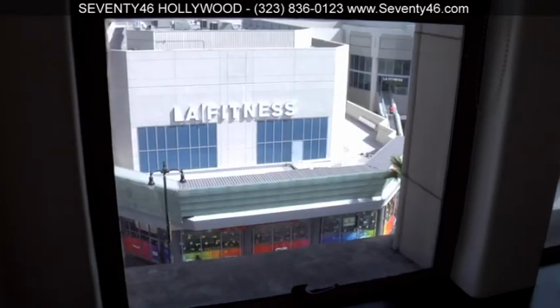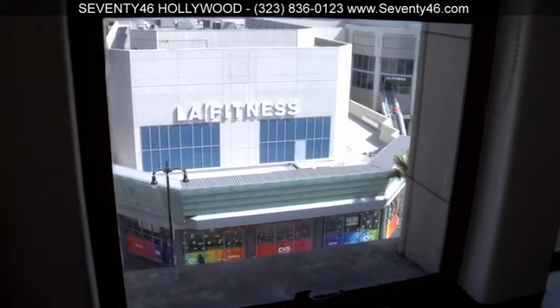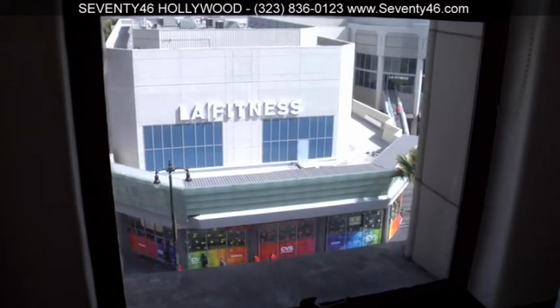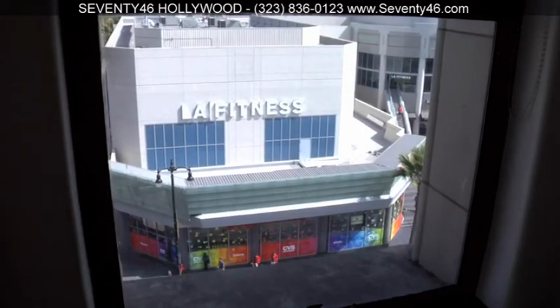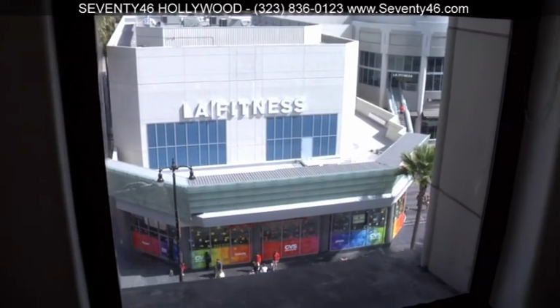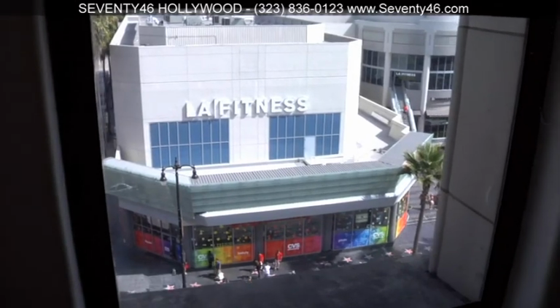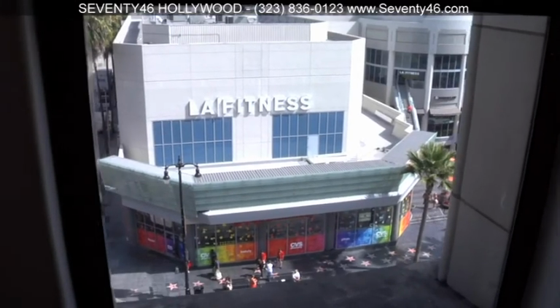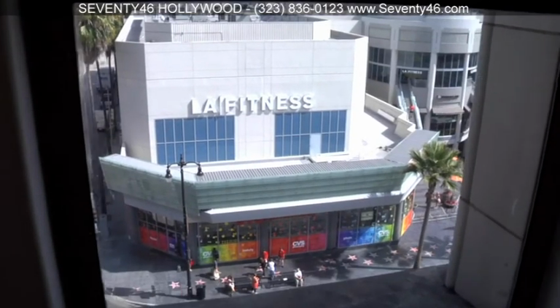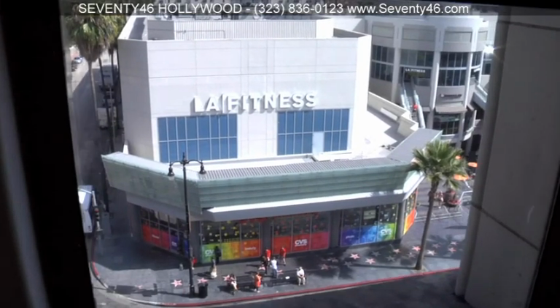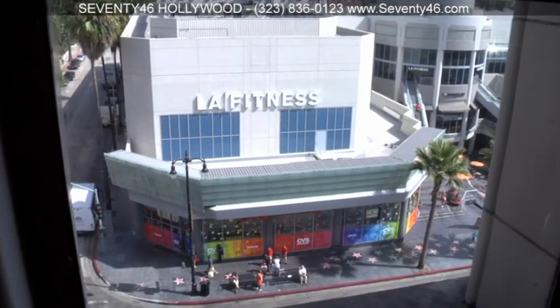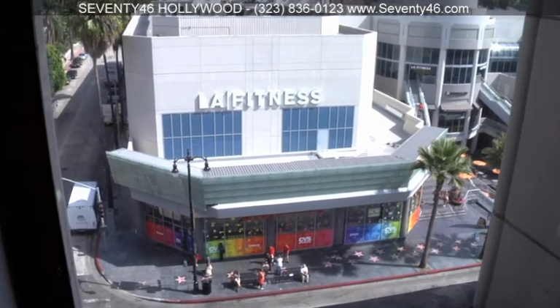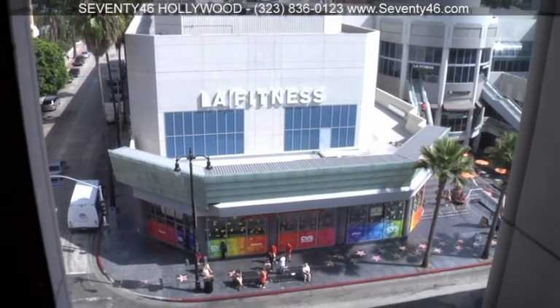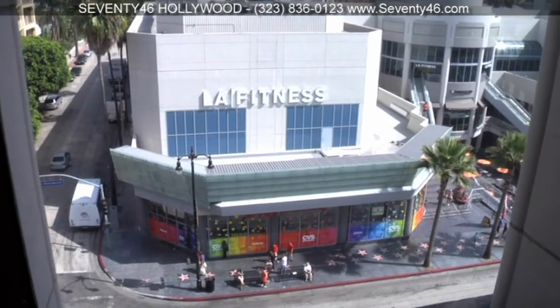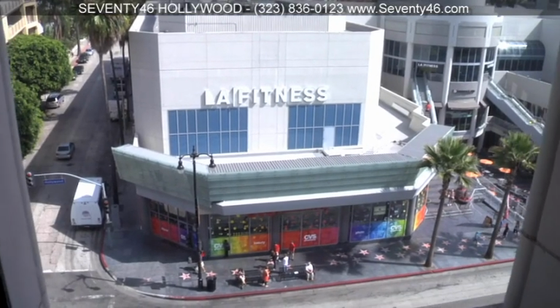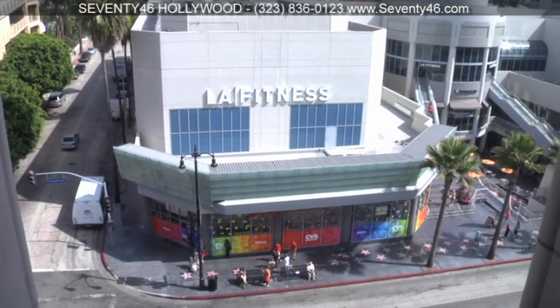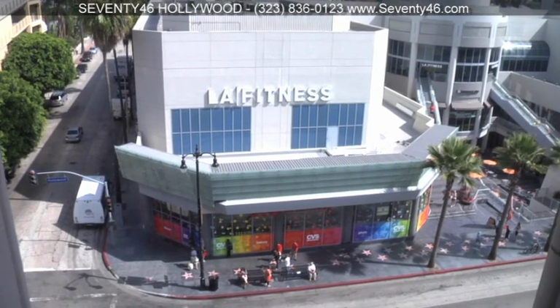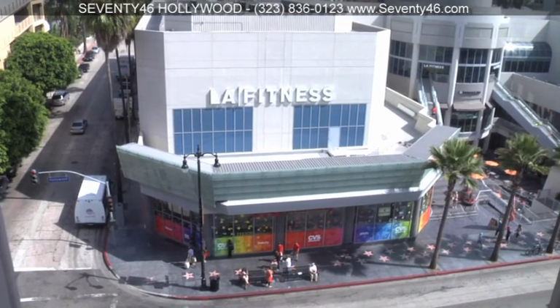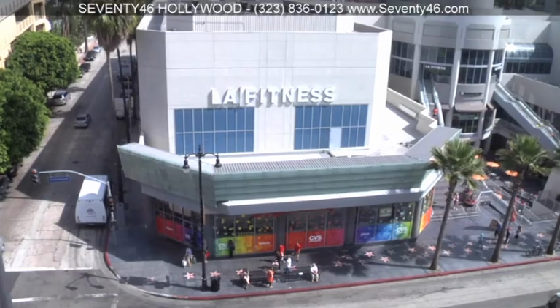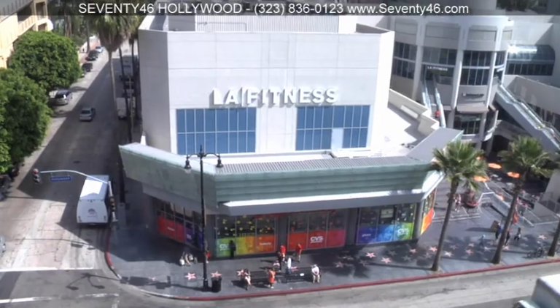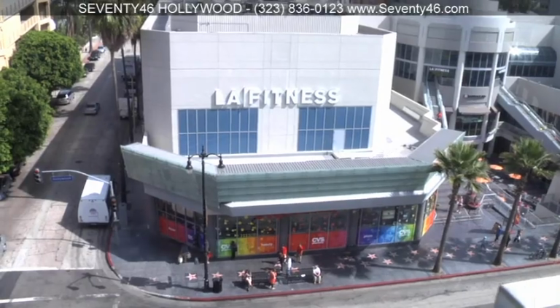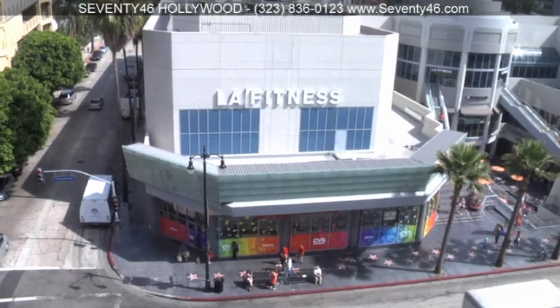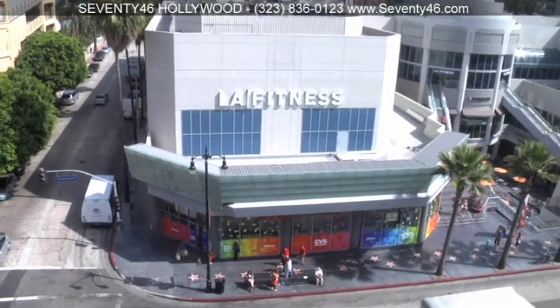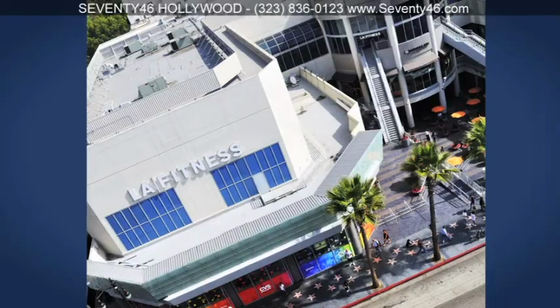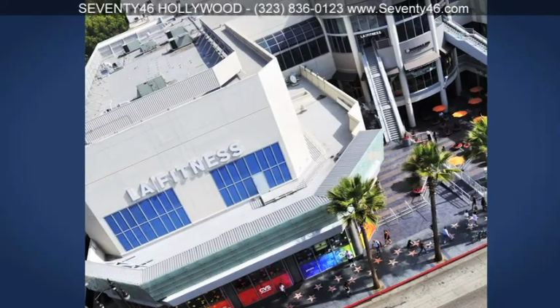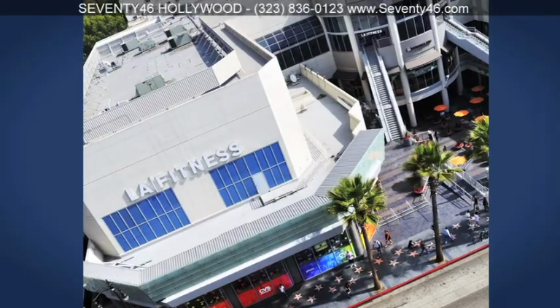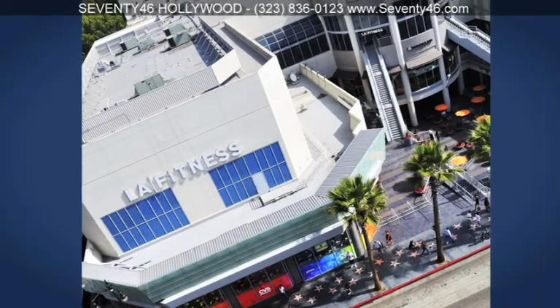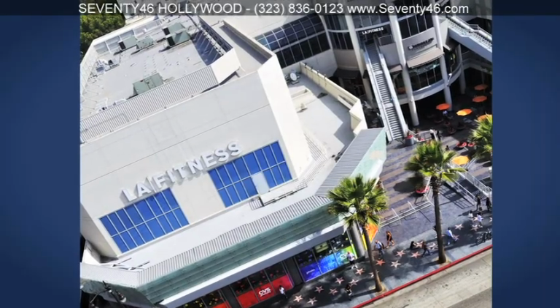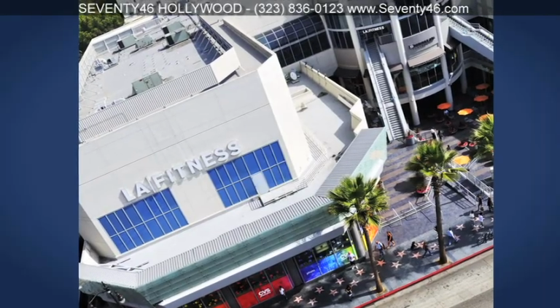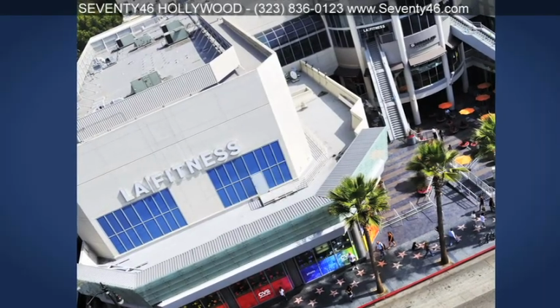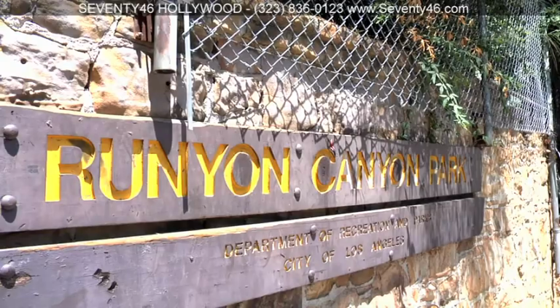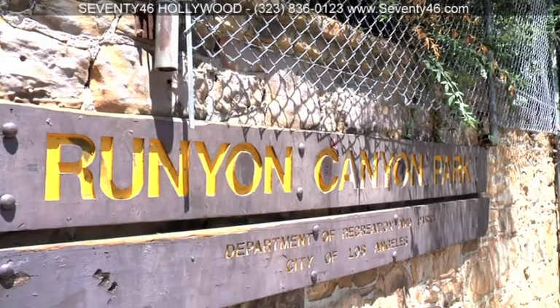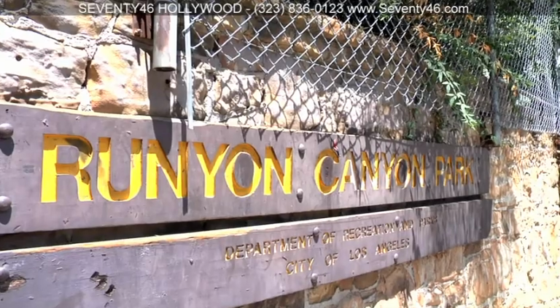Also, LA Fitness is across the street and every new tenant will enjoy a complimentary year membership.